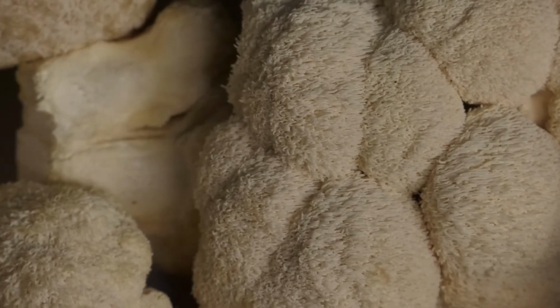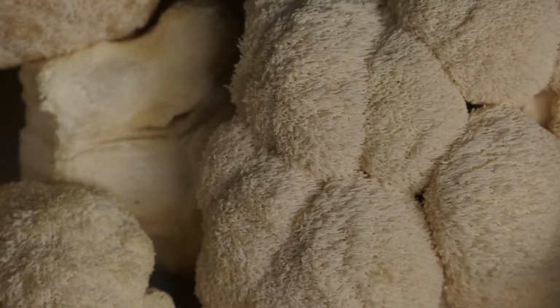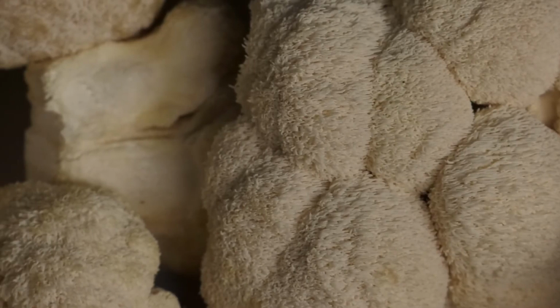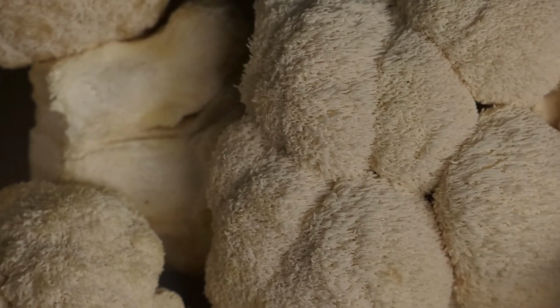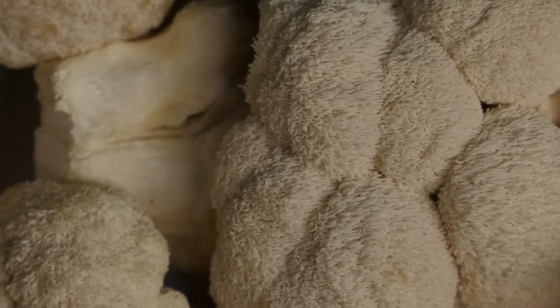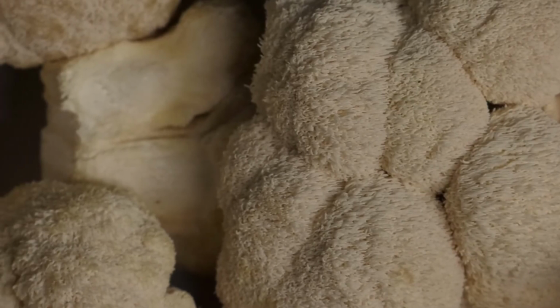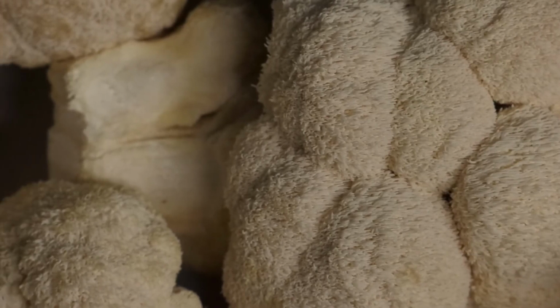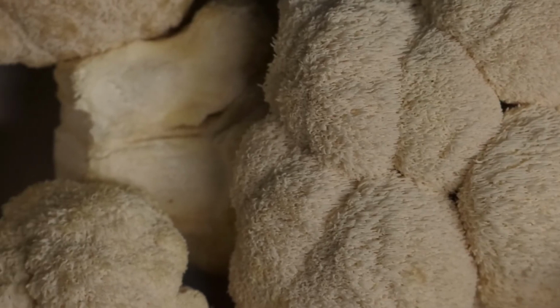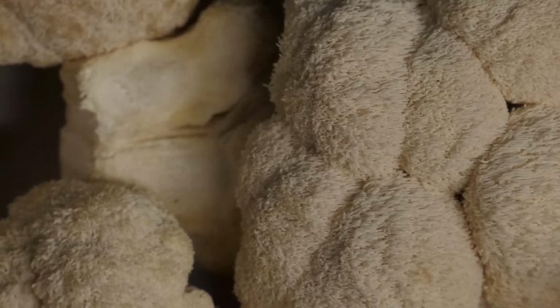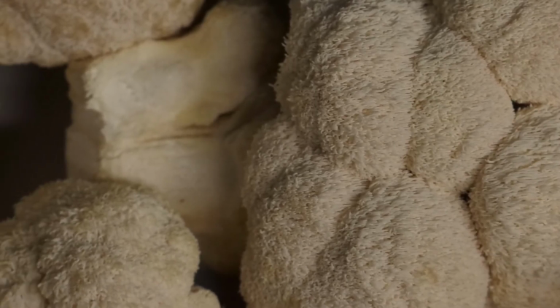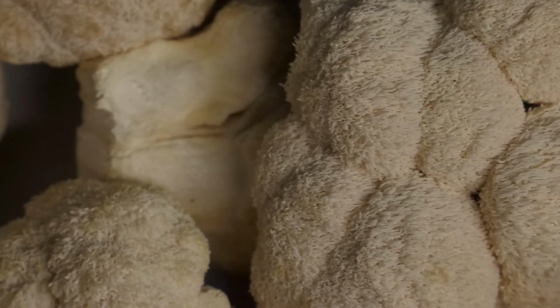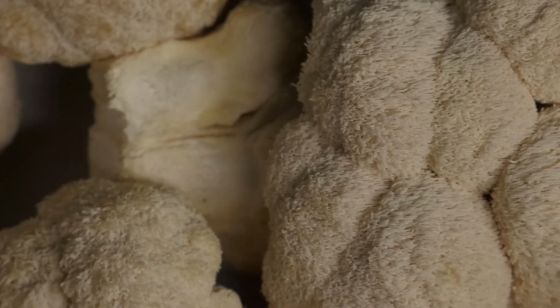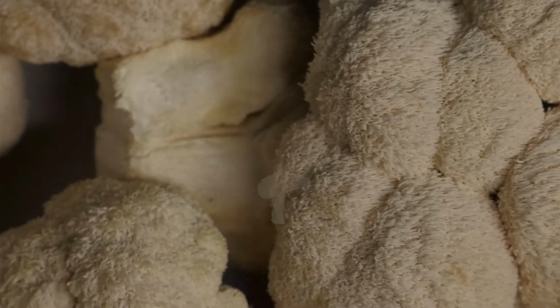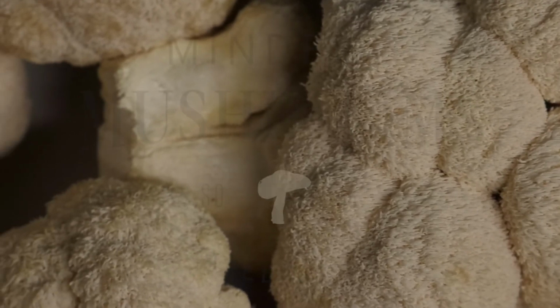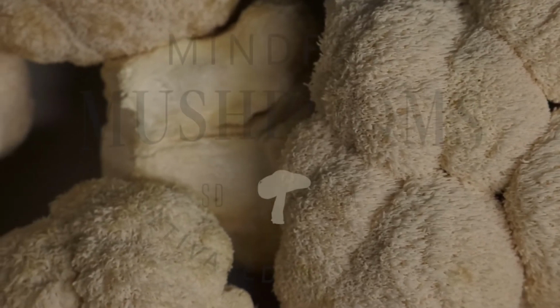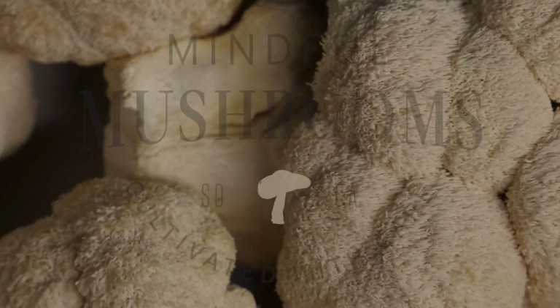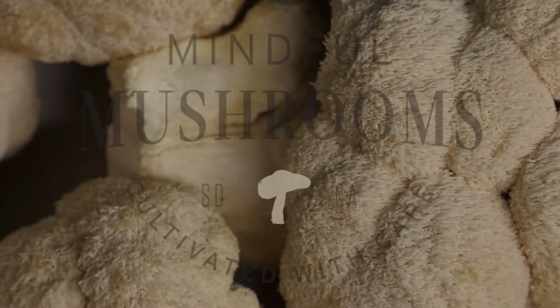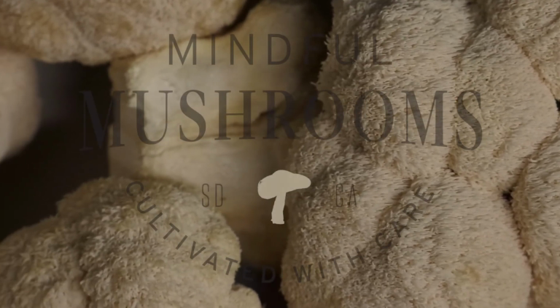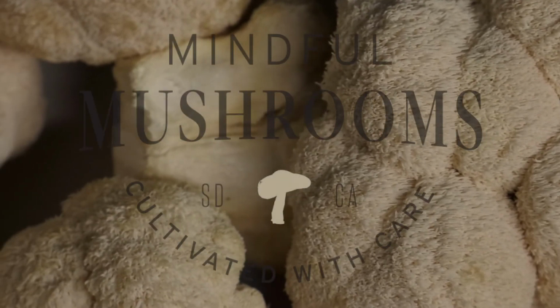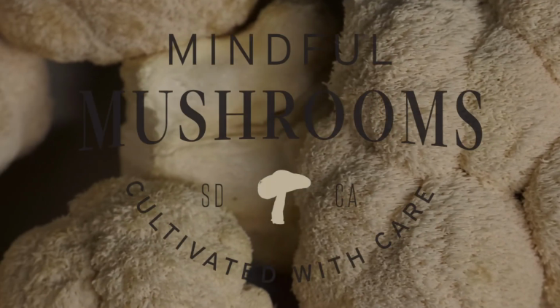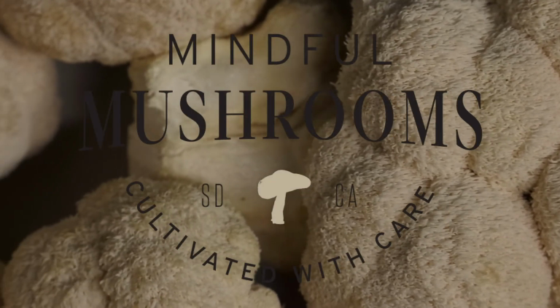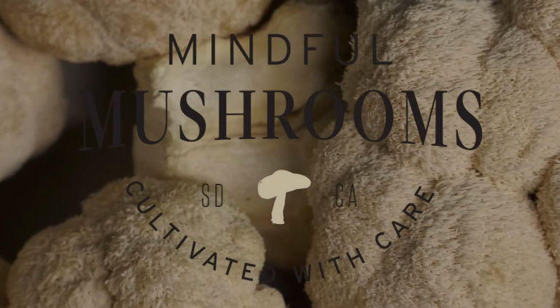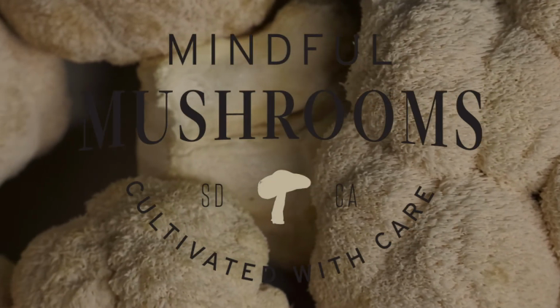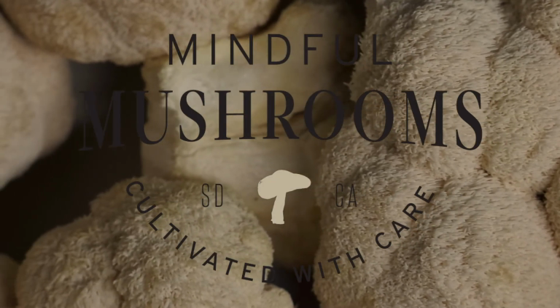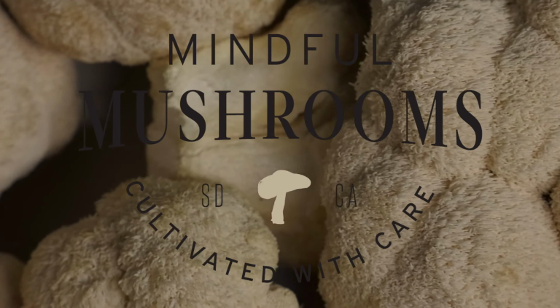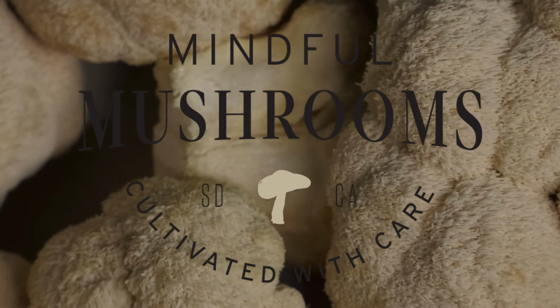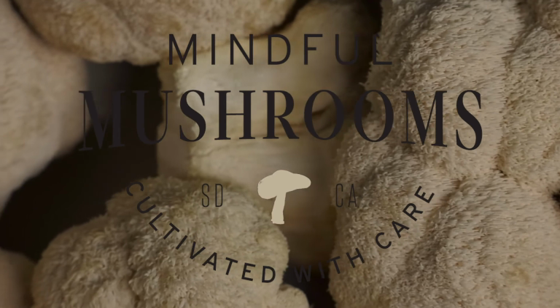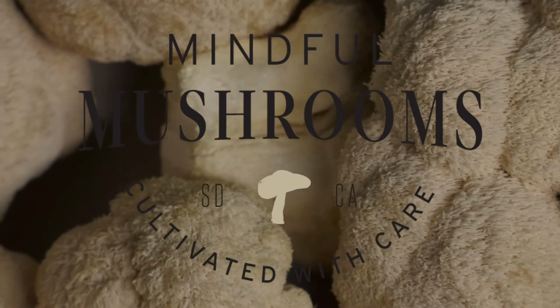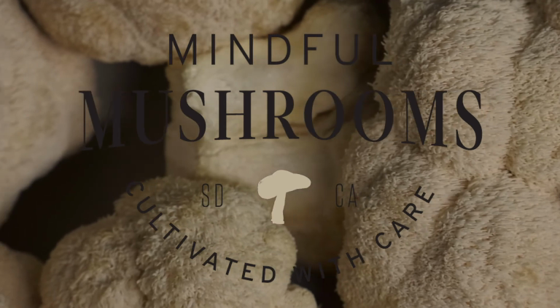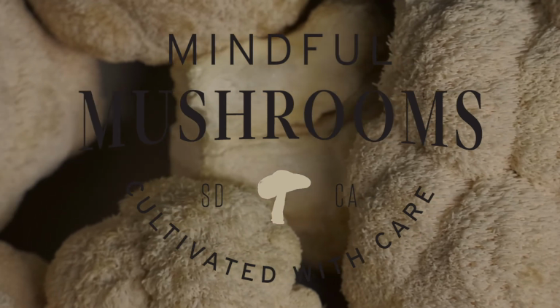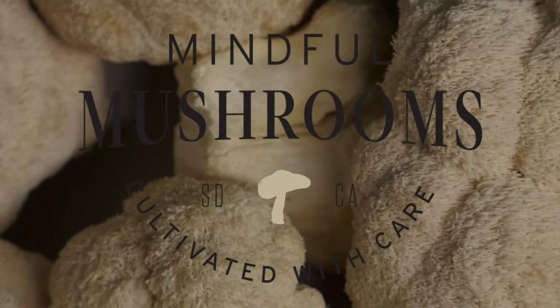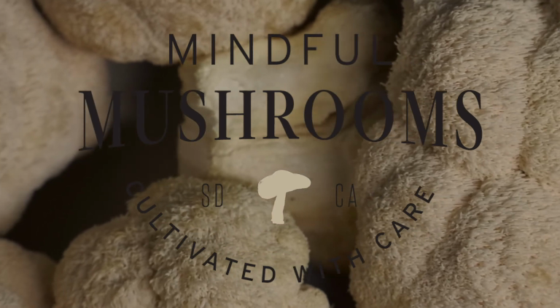People shouldn't be scared of a mushroom — unless you find it in your backyard or something, then avoid that.